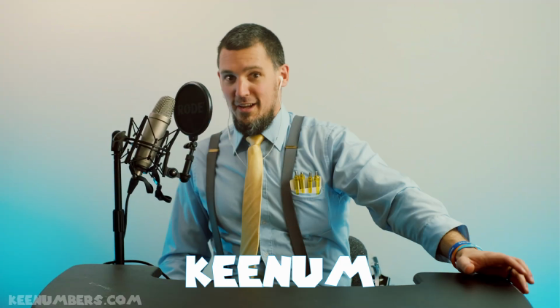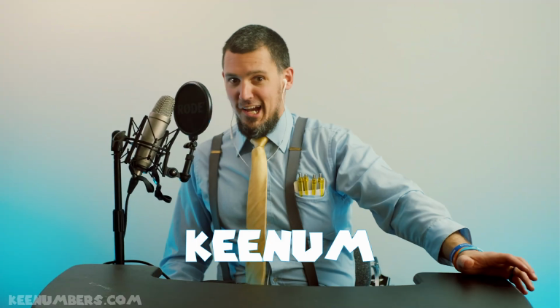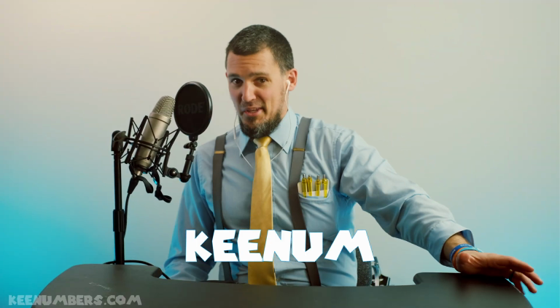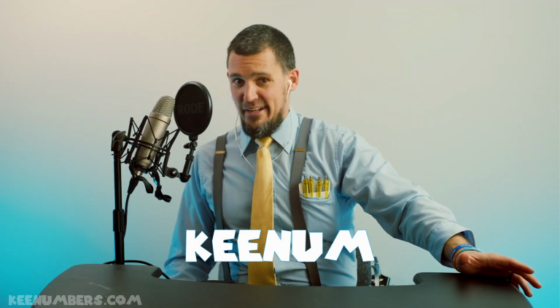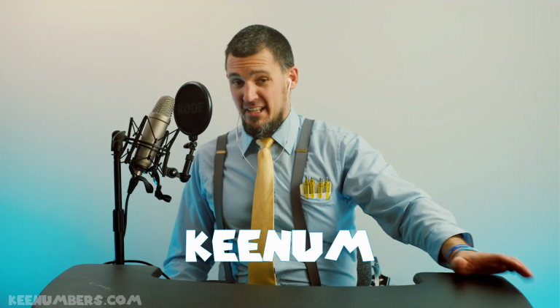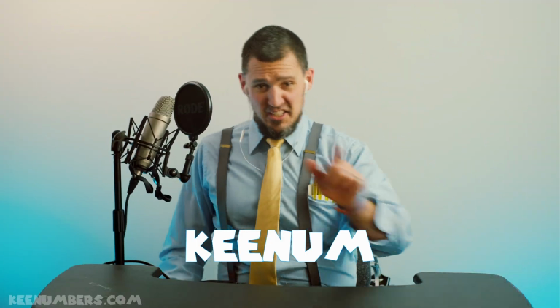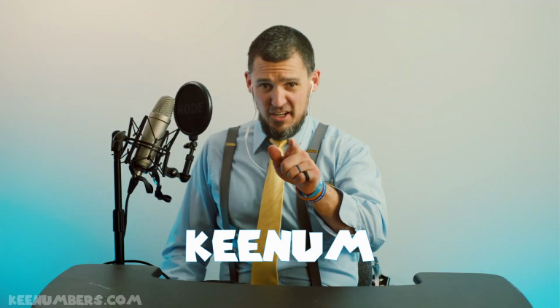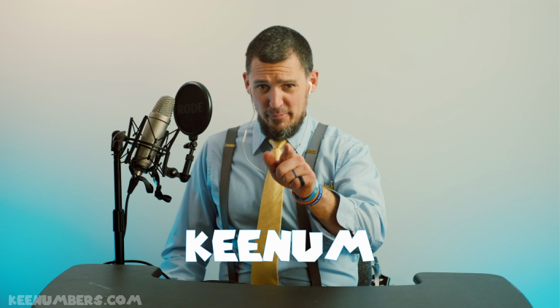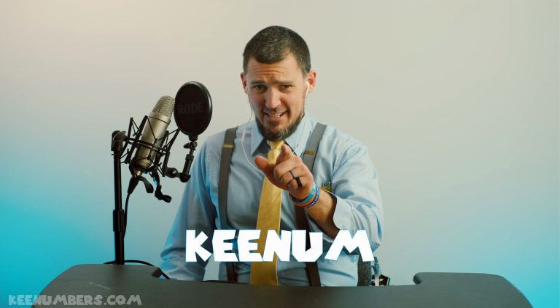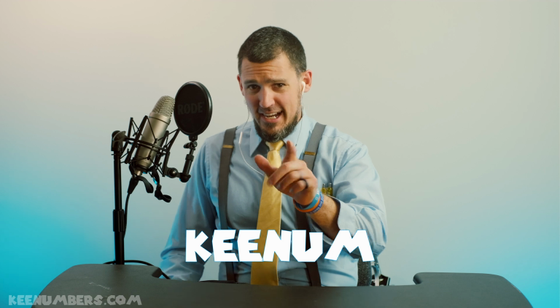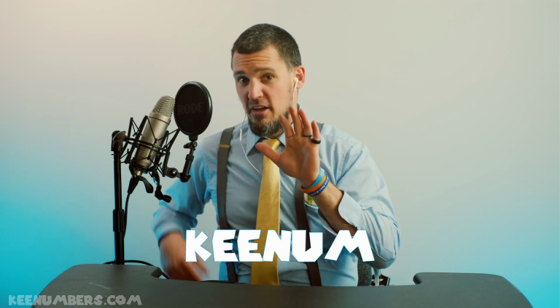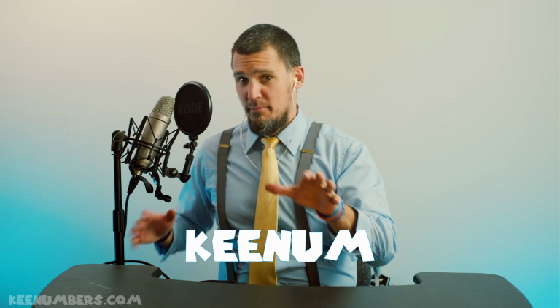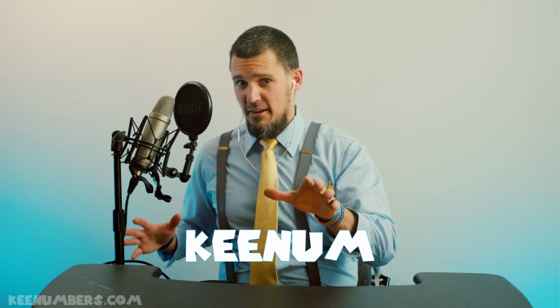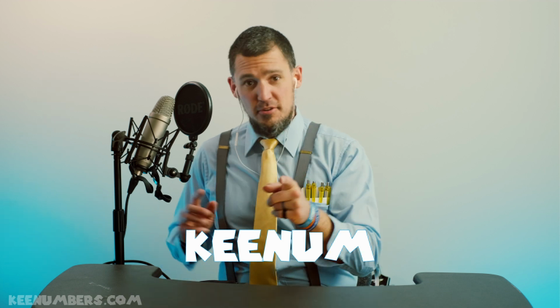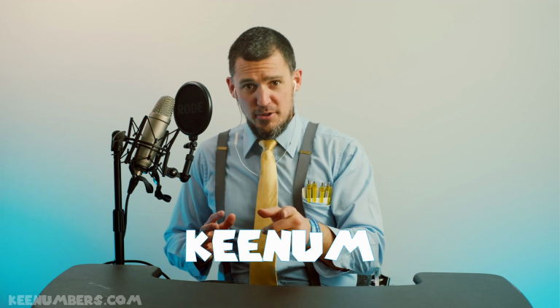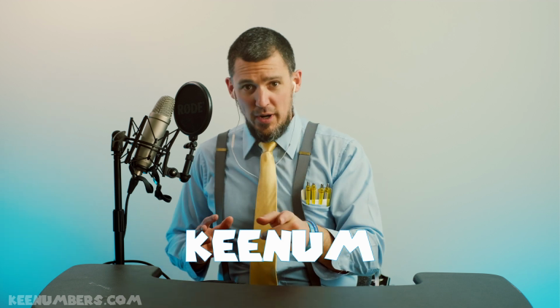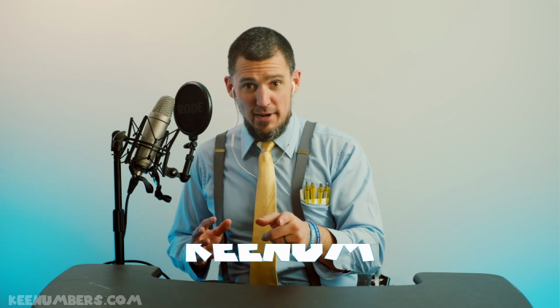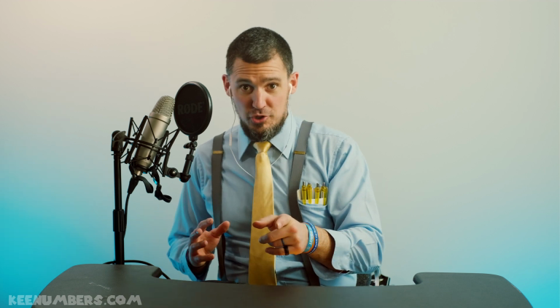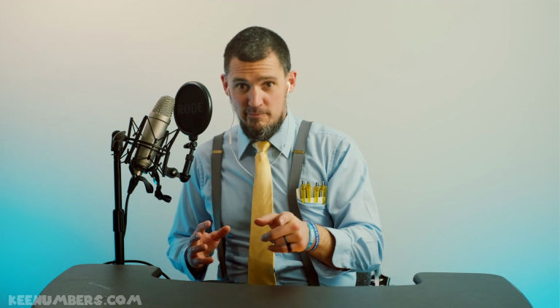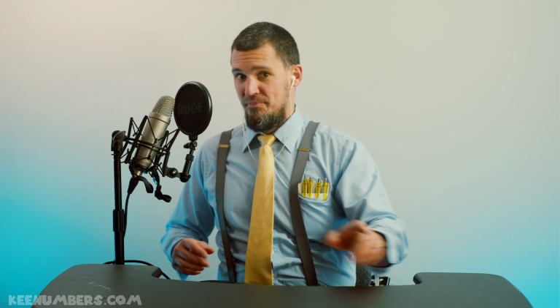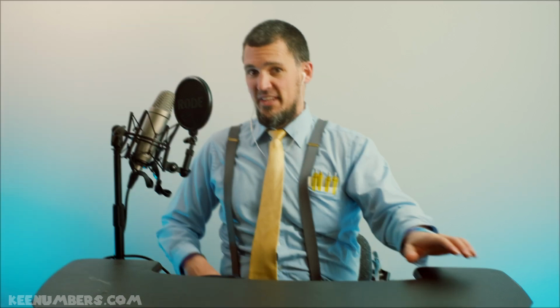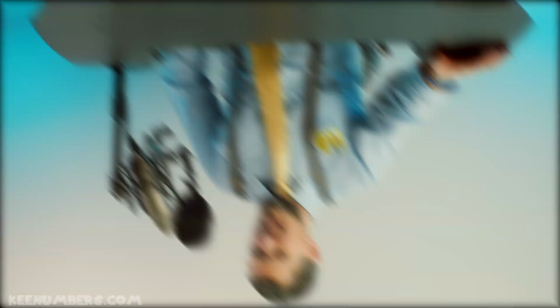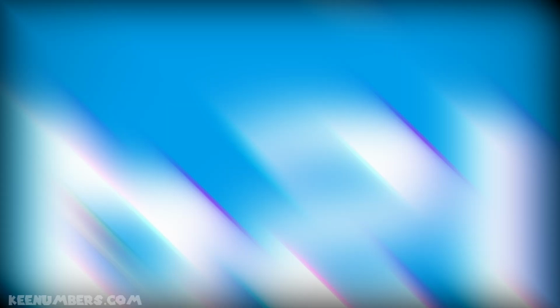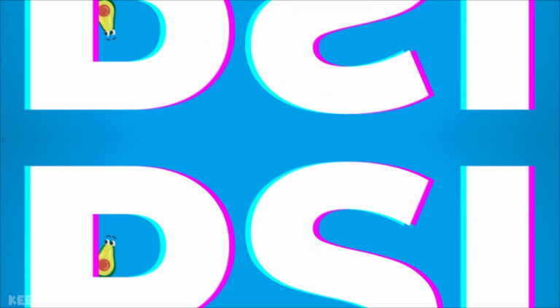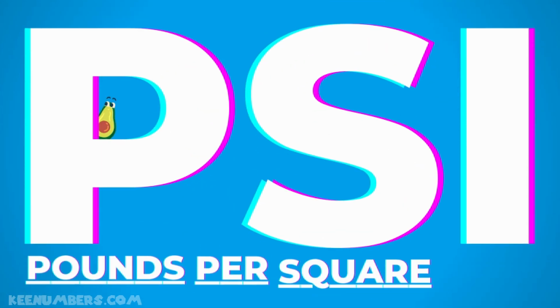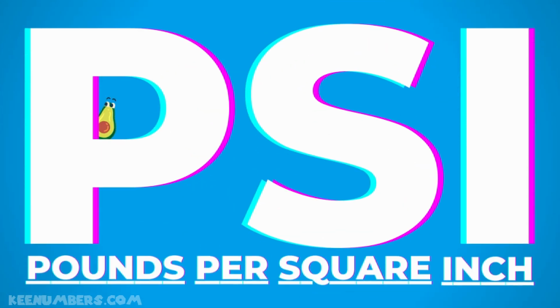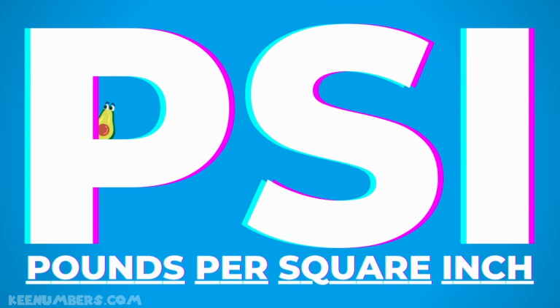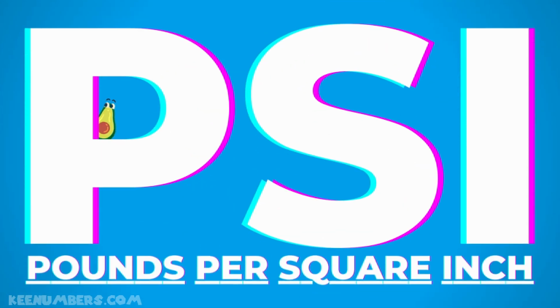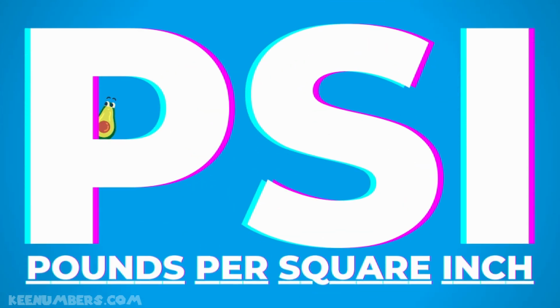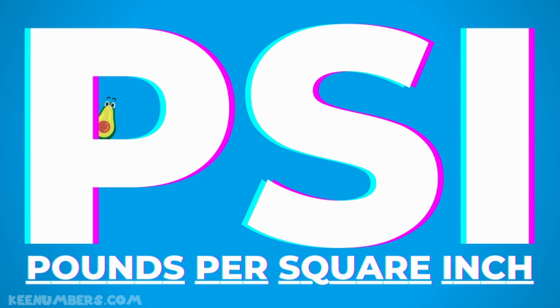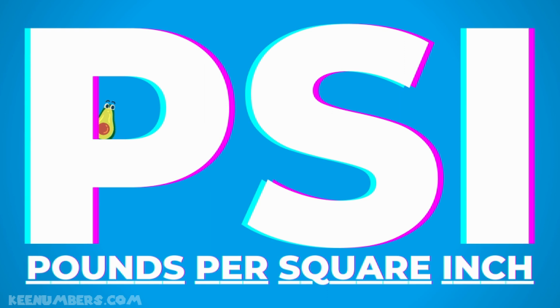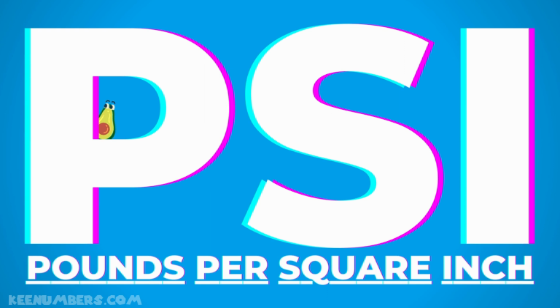I'm Keenum. Let's talk about PSI — pounds per square inch. PSI.